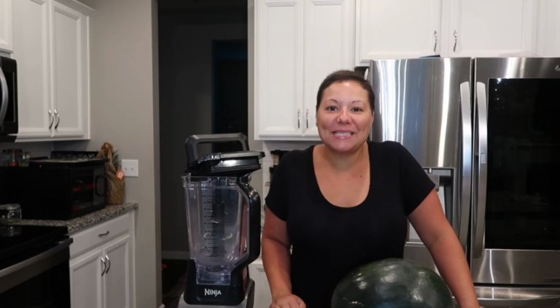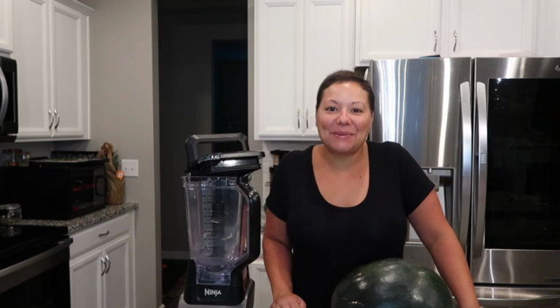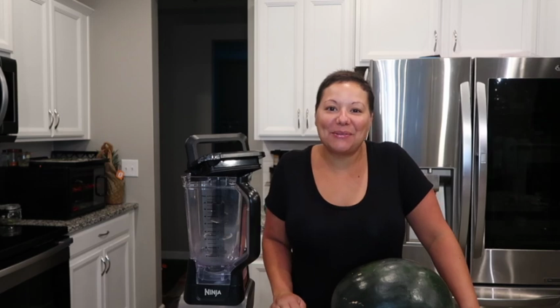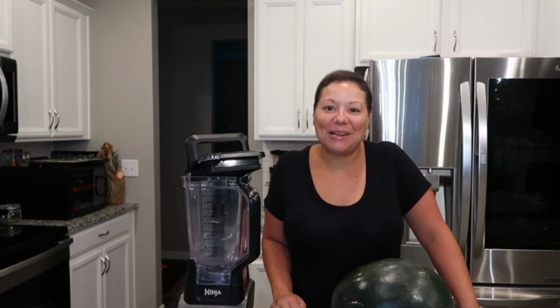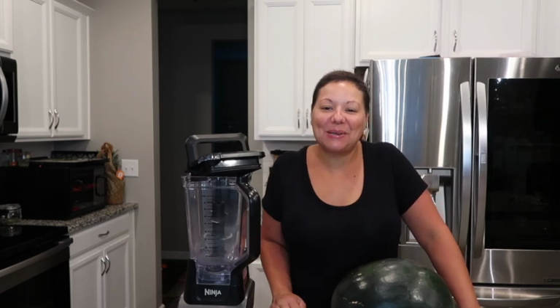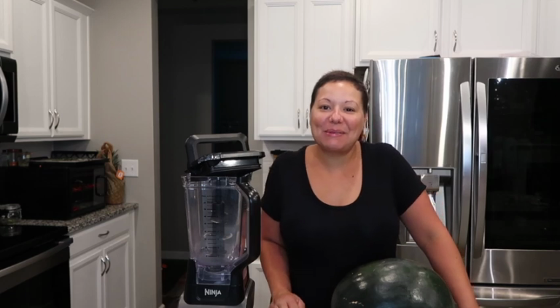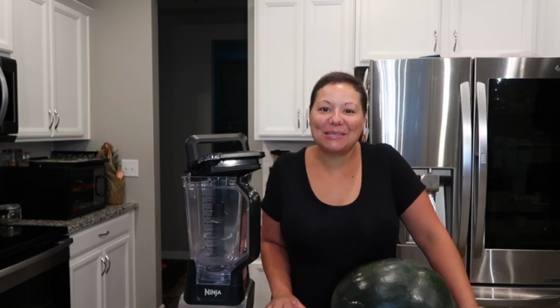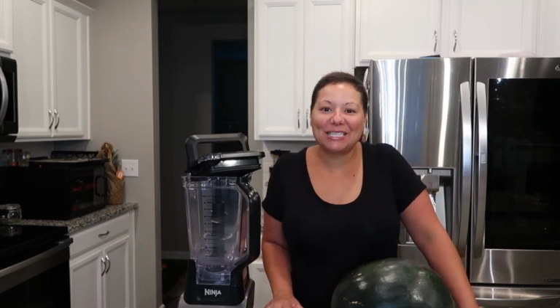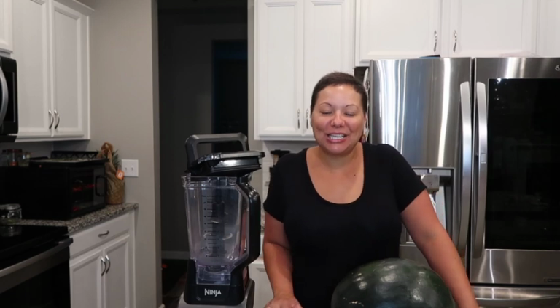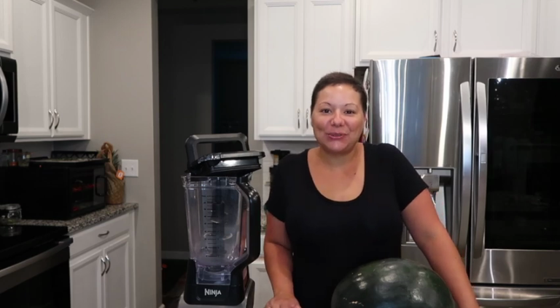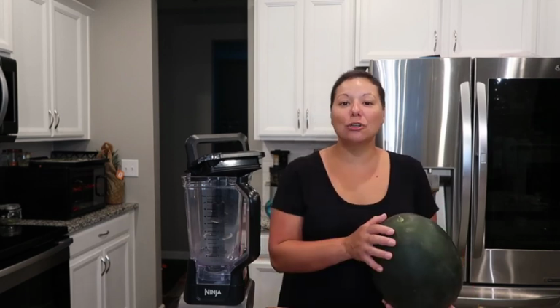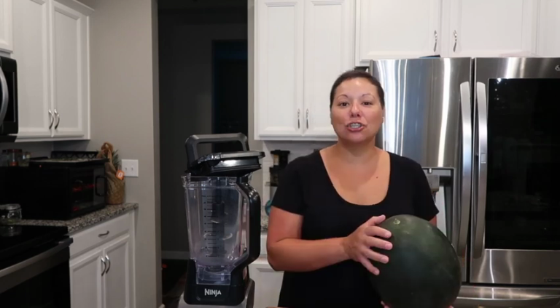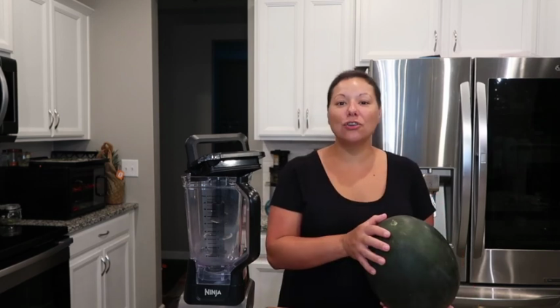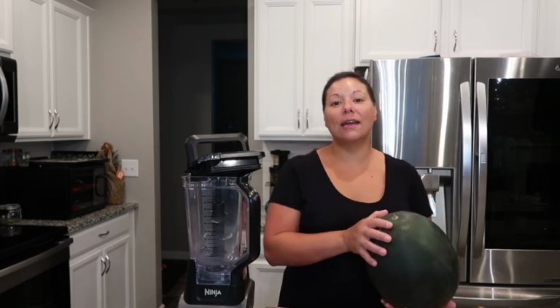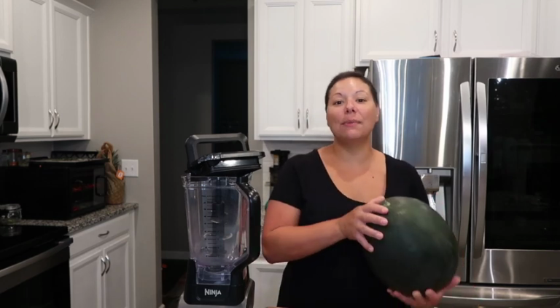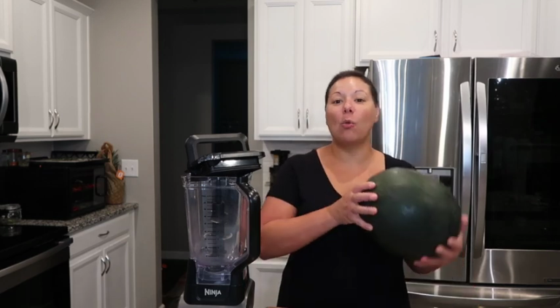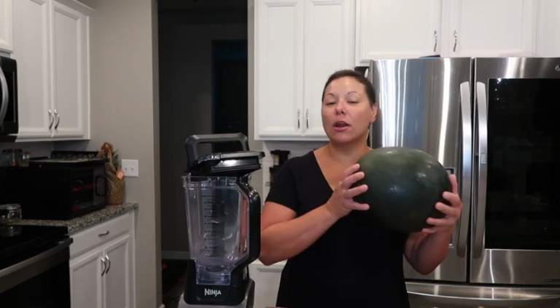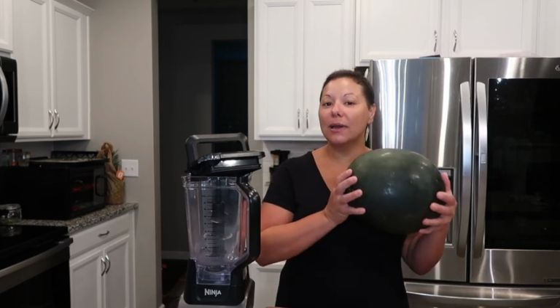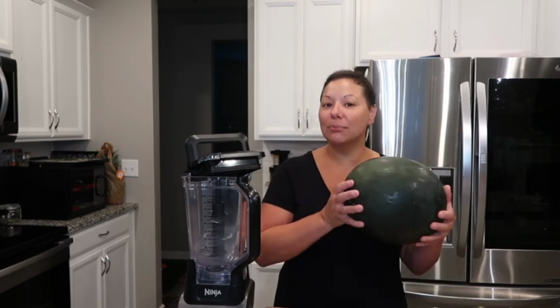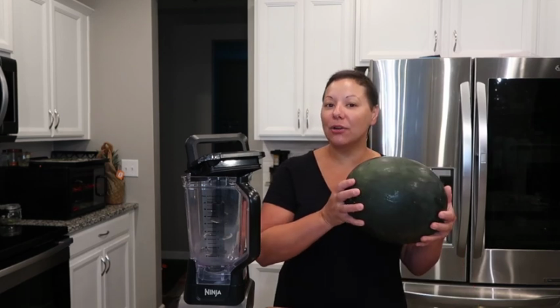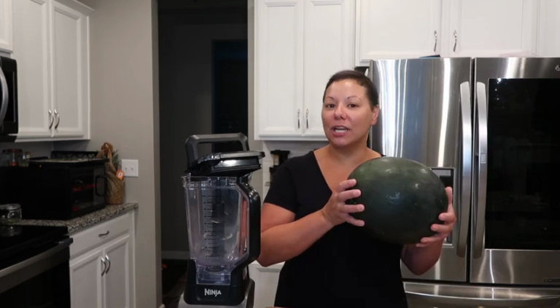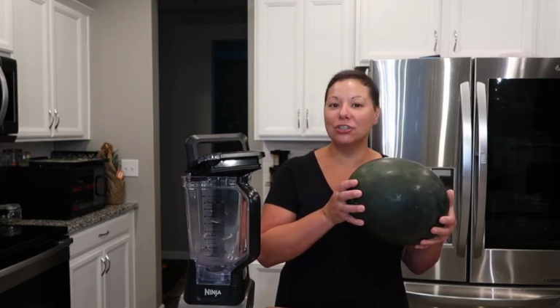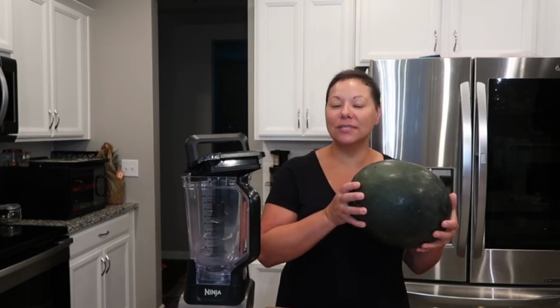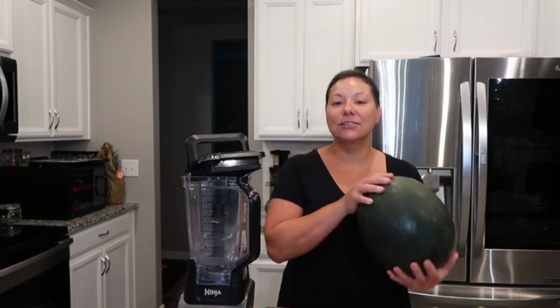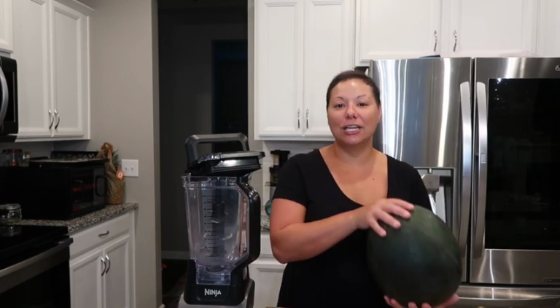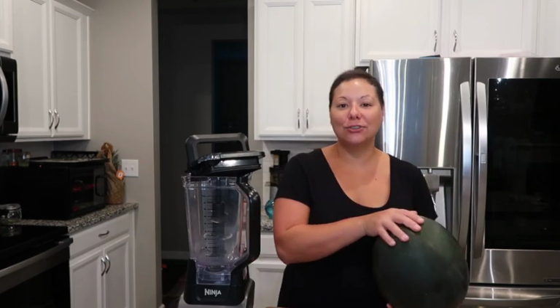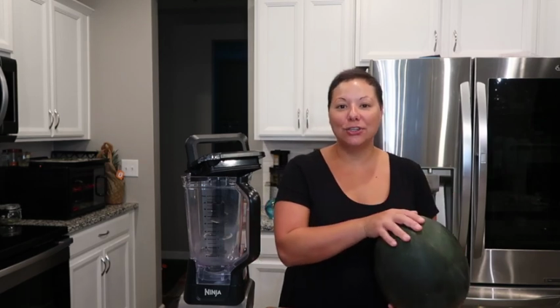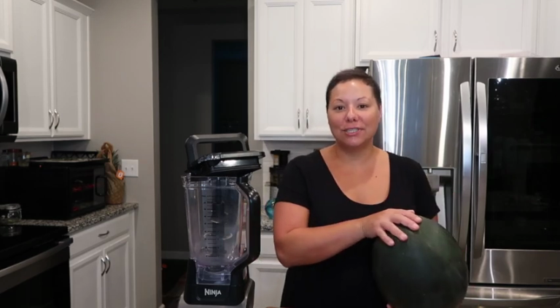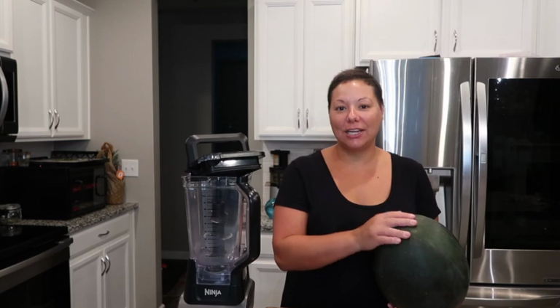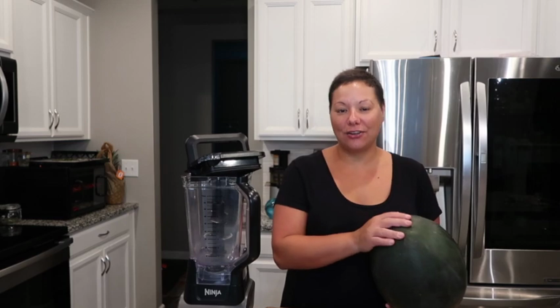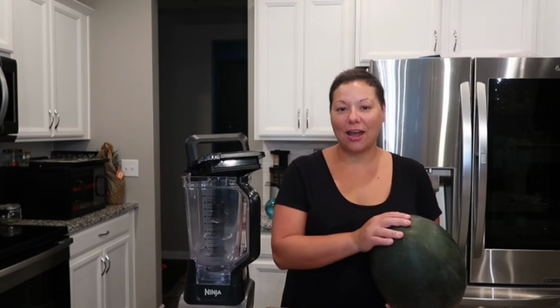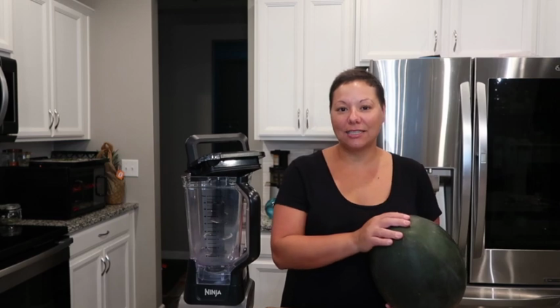What's up everybody? Welcome back to my channel. I'm going to show you how to make watermelon puree juice so that you can use it in your cocktail.